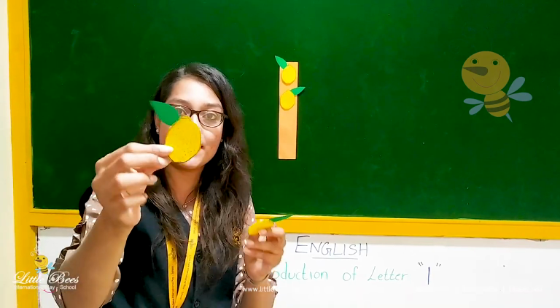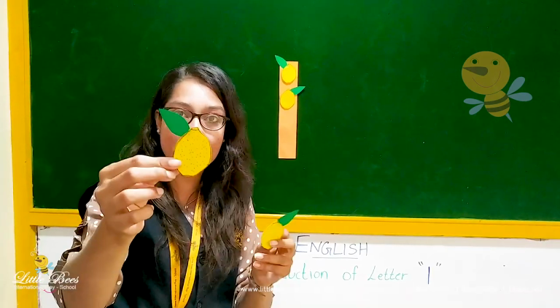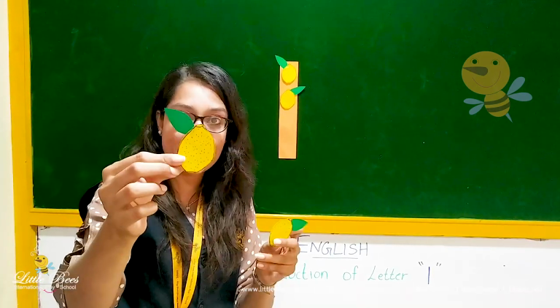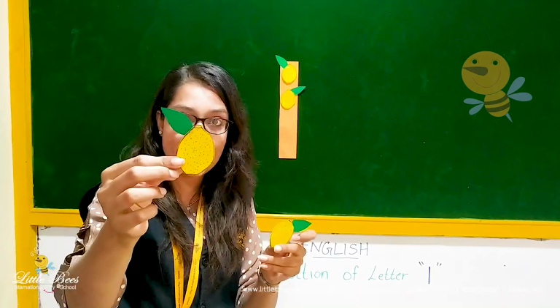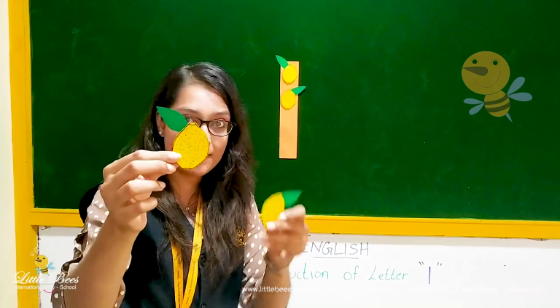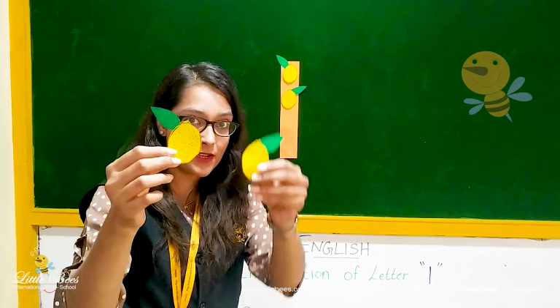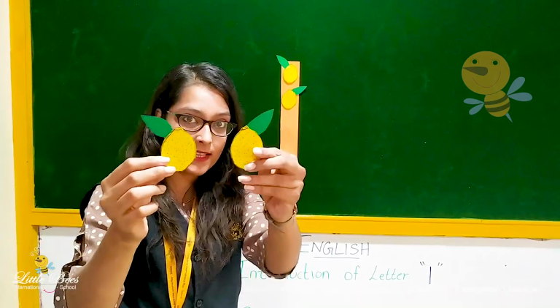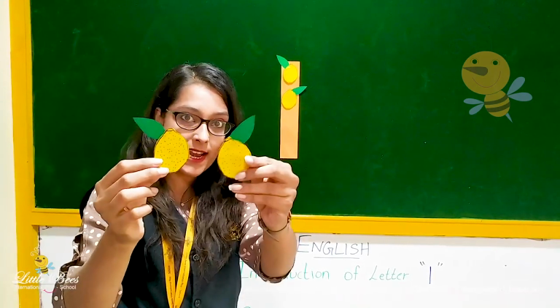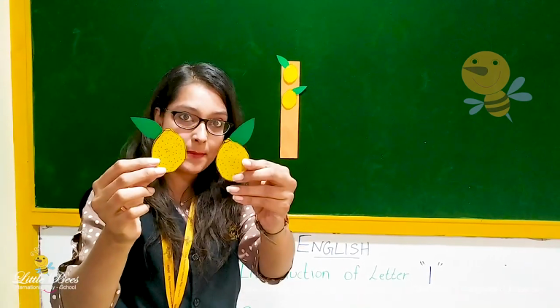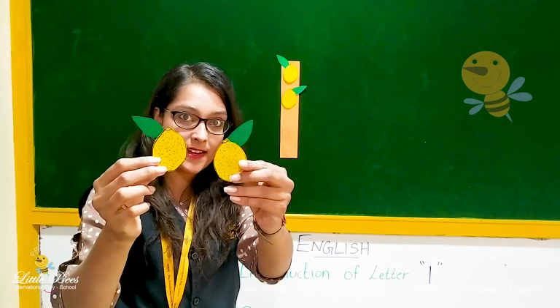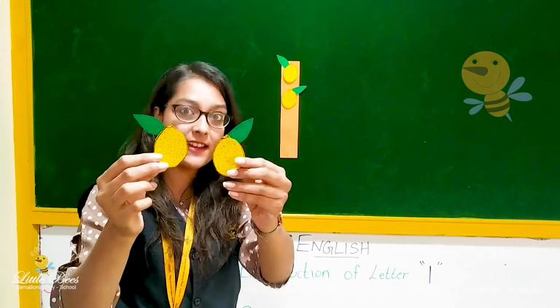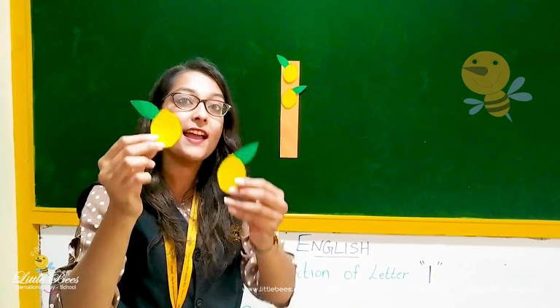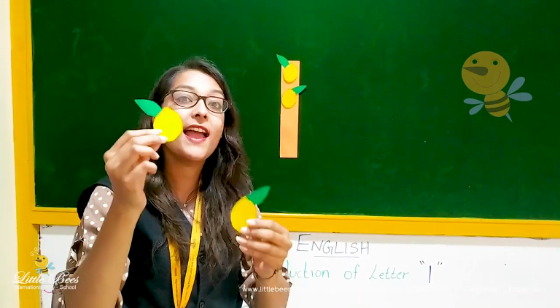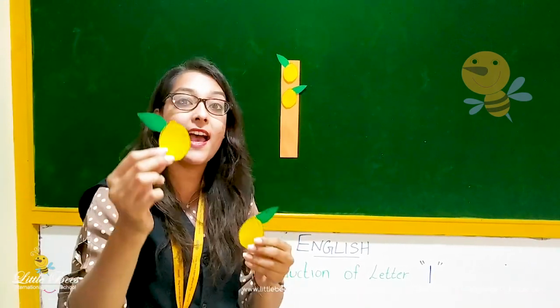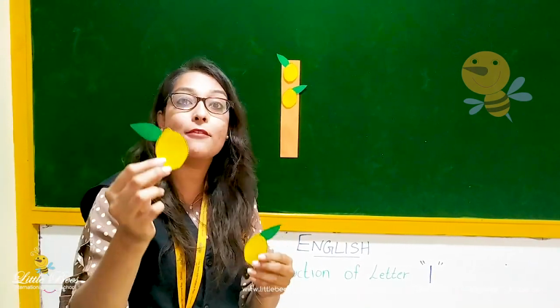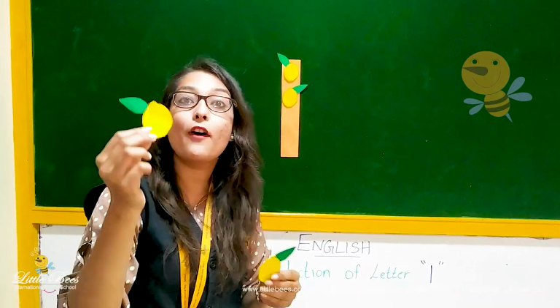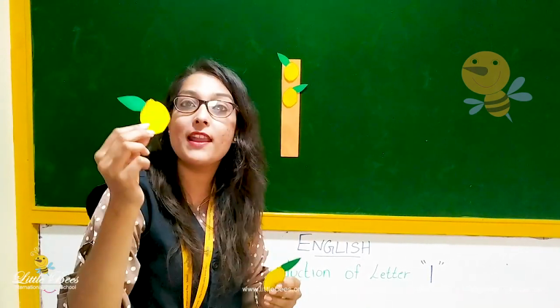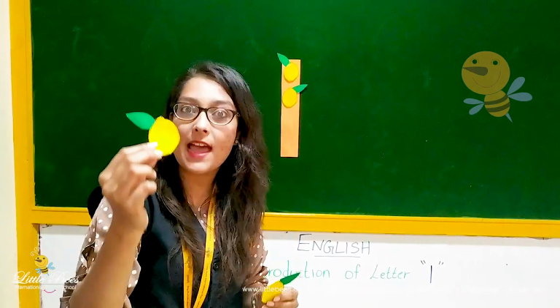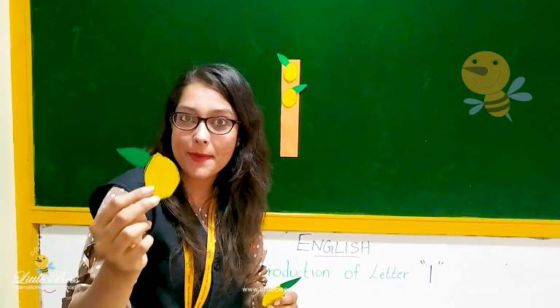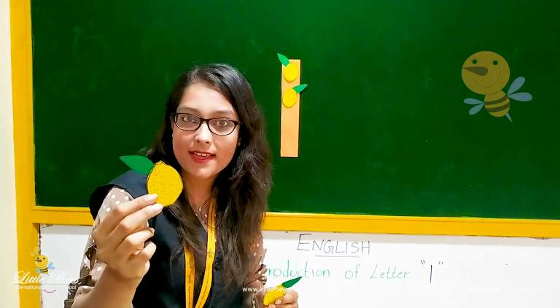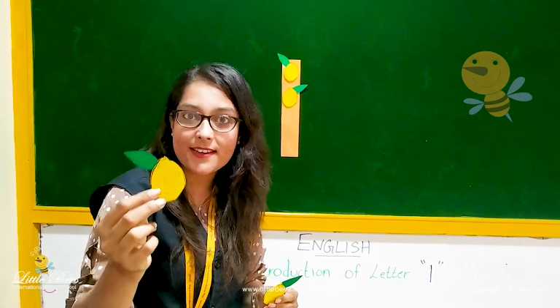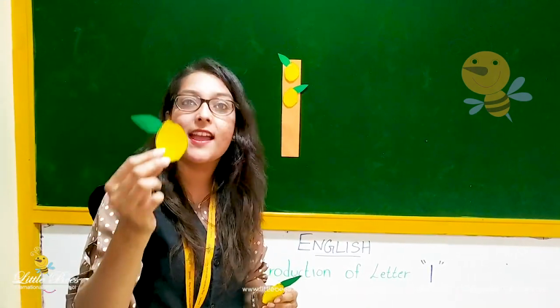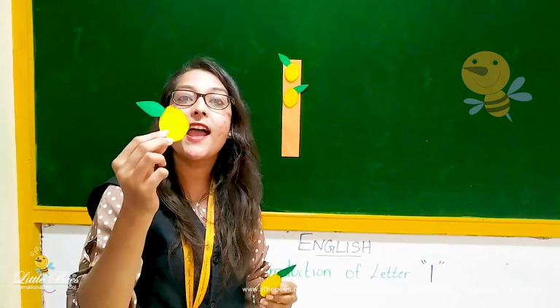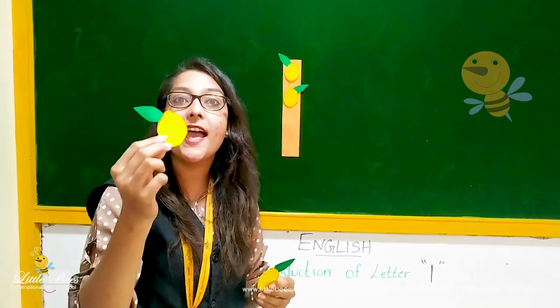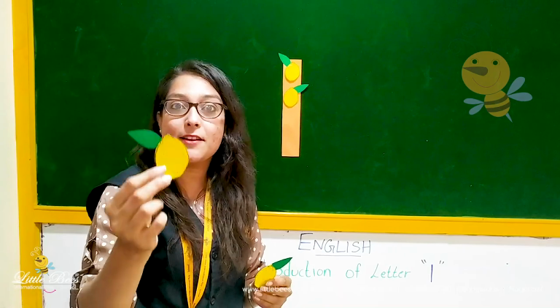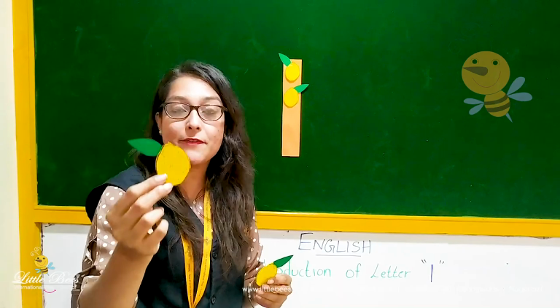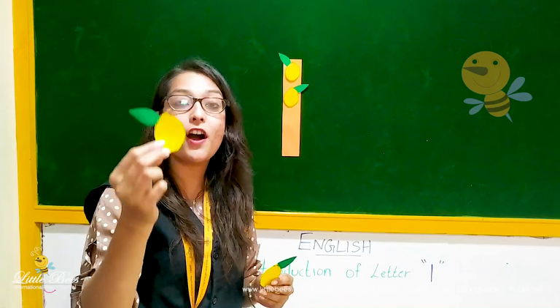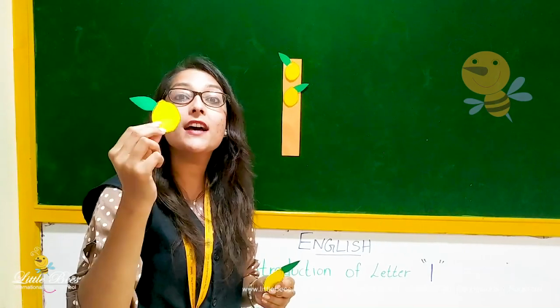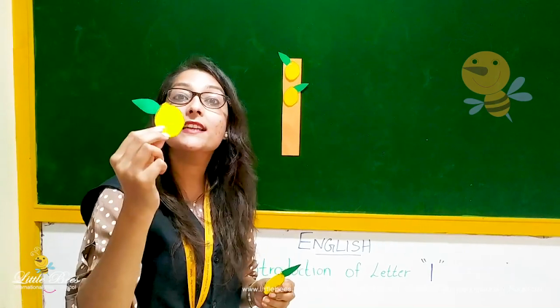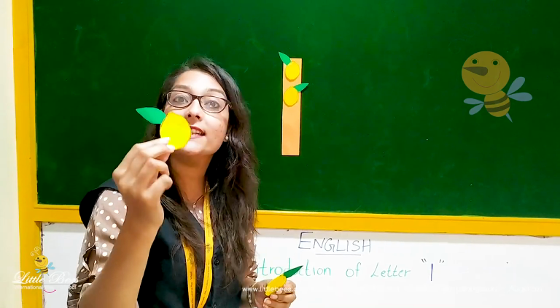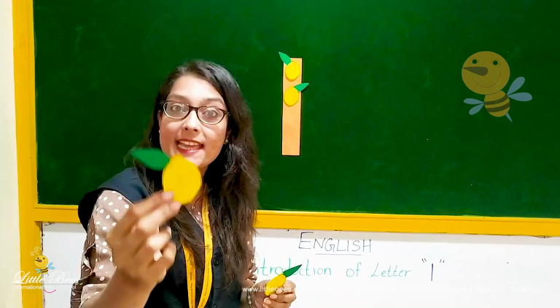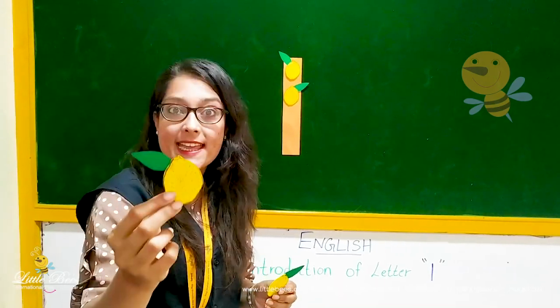Can you see leaves on the lemon? L for lemon. L for leaf.